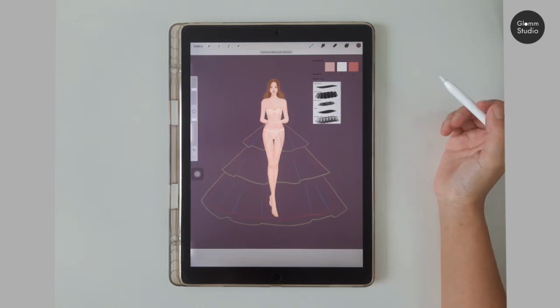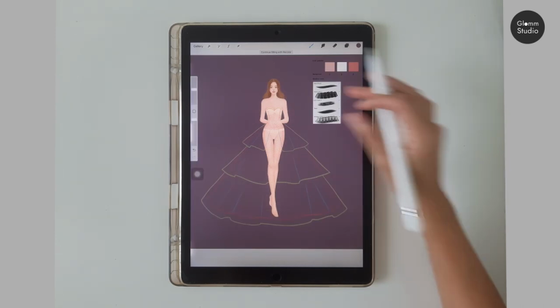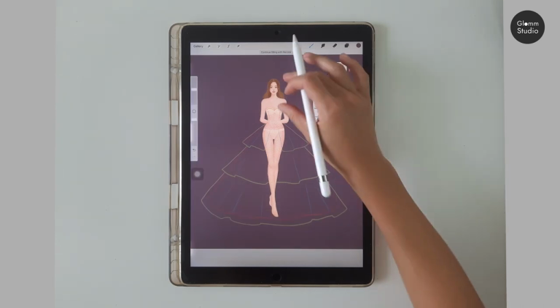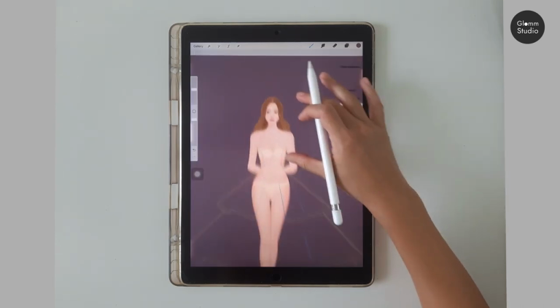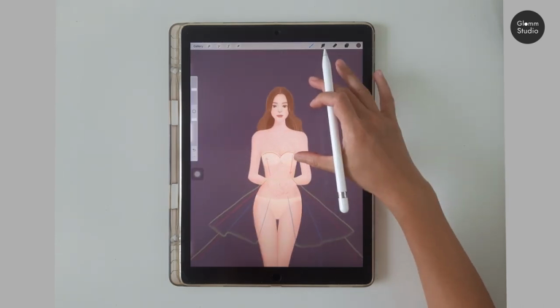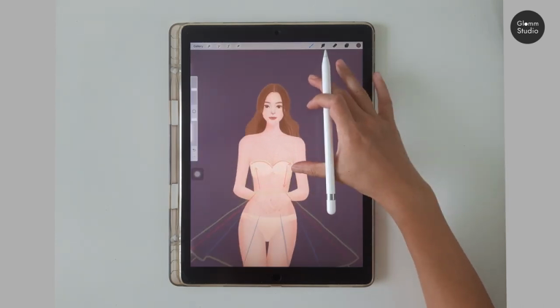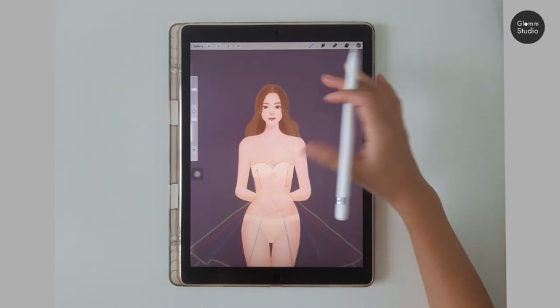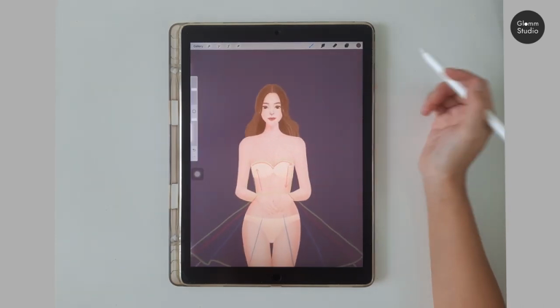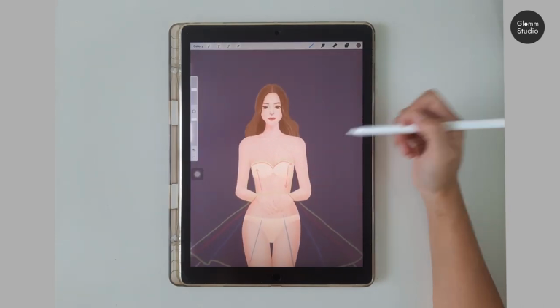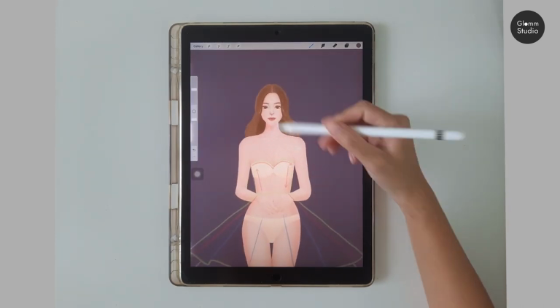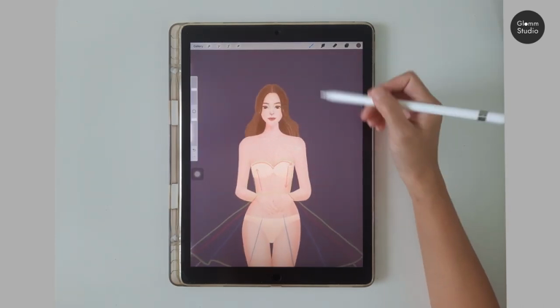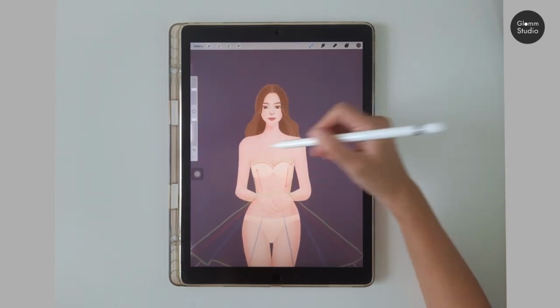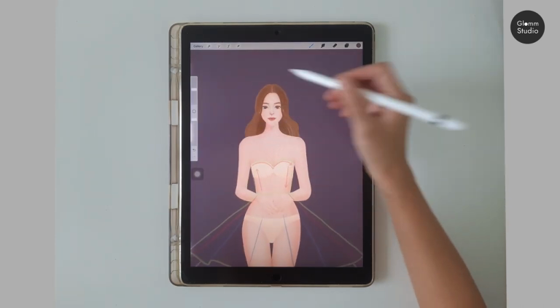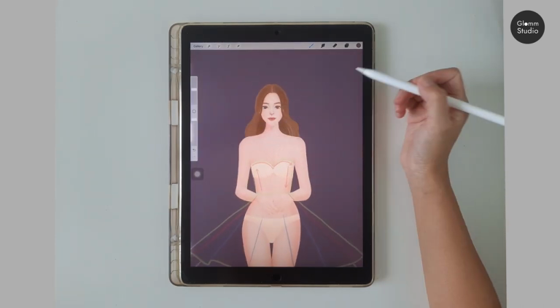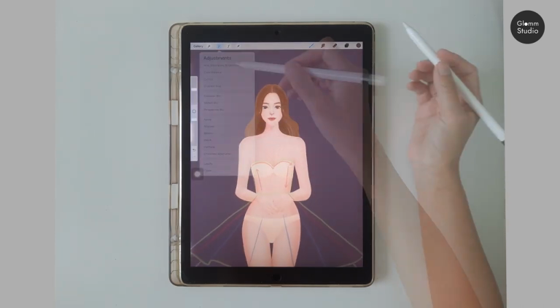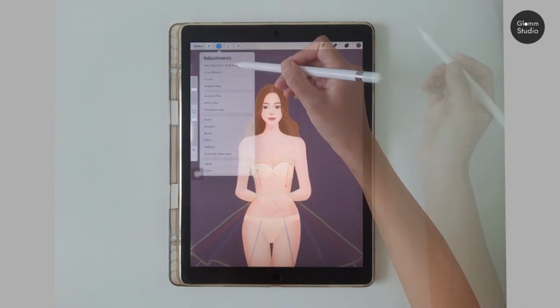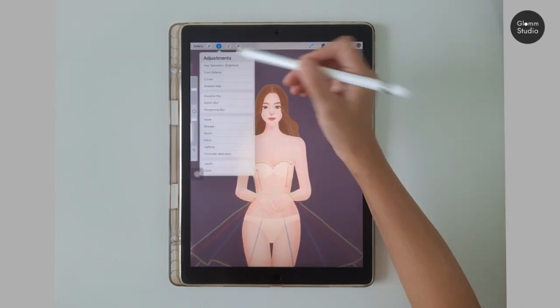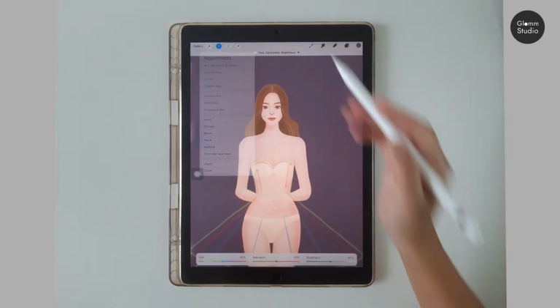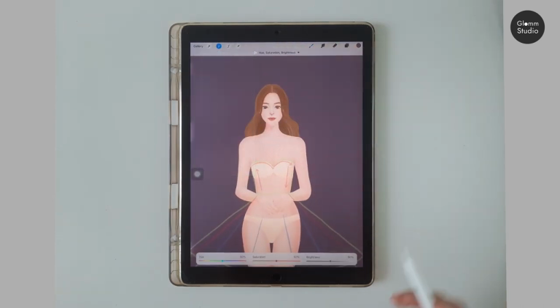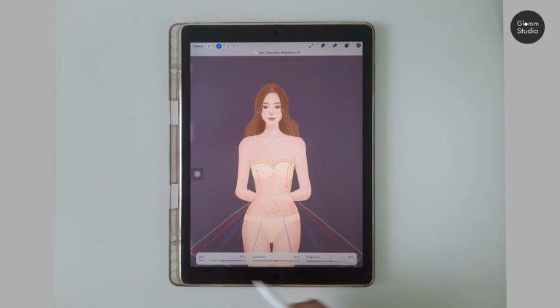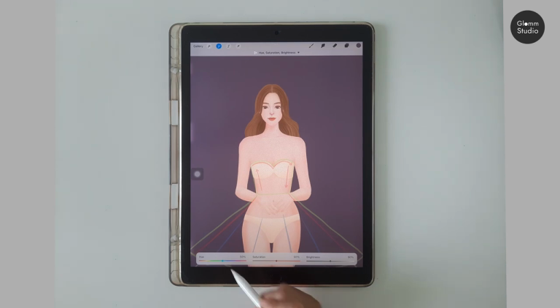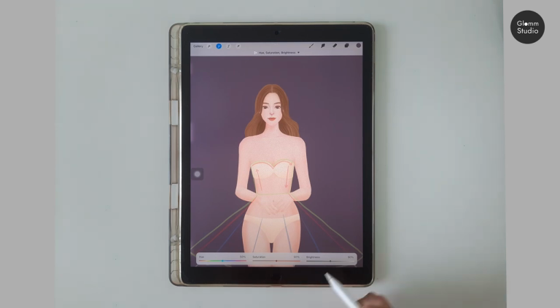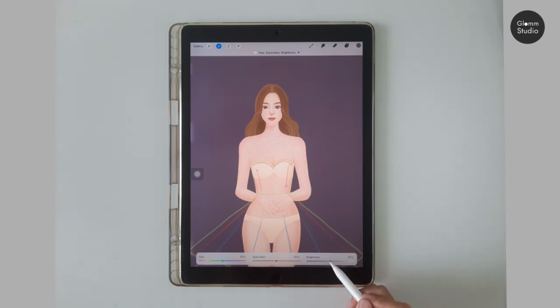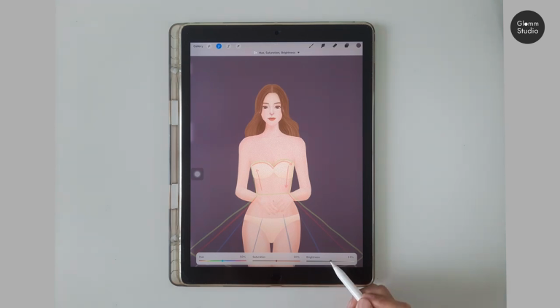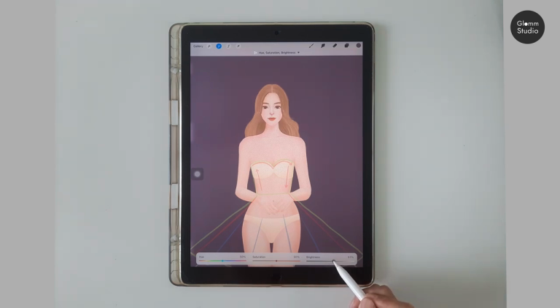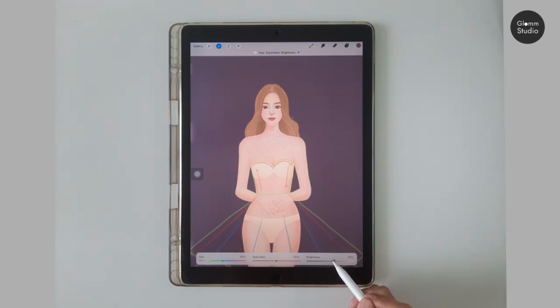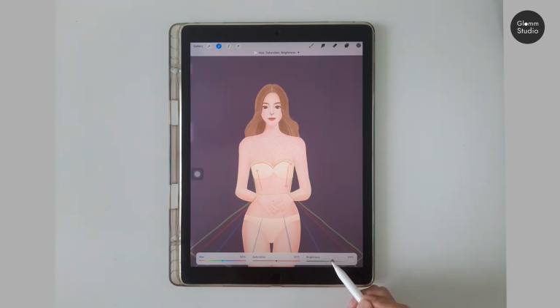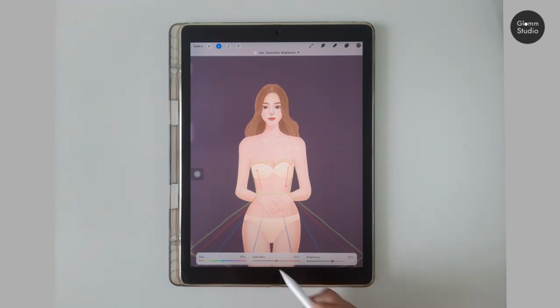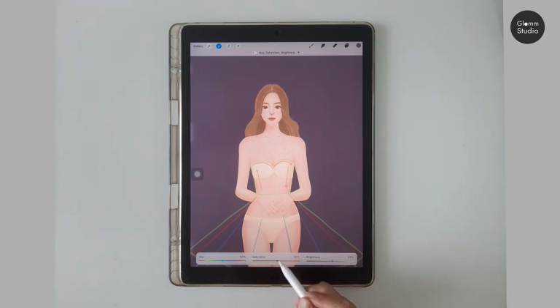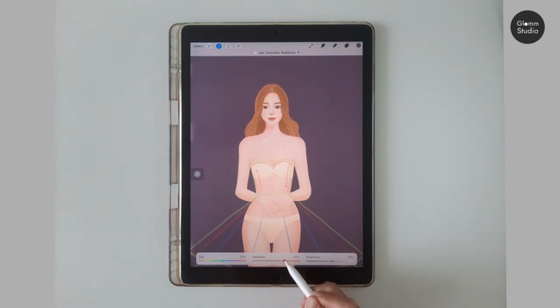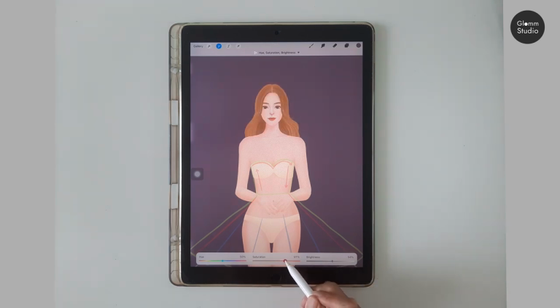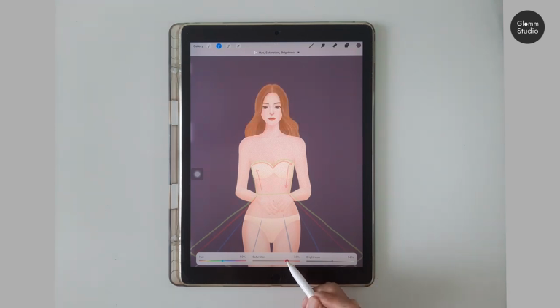With this background, April's hair now looks a bit too dark. Let's brighten her hair color using the Hue Saturation adjustment.